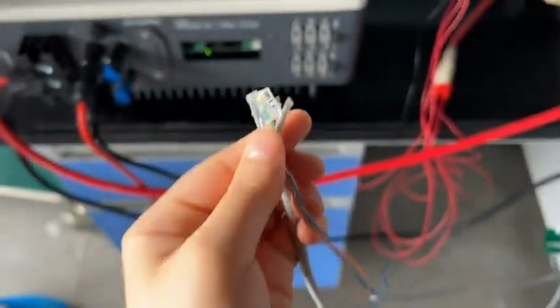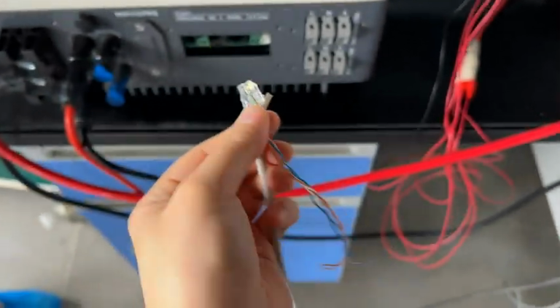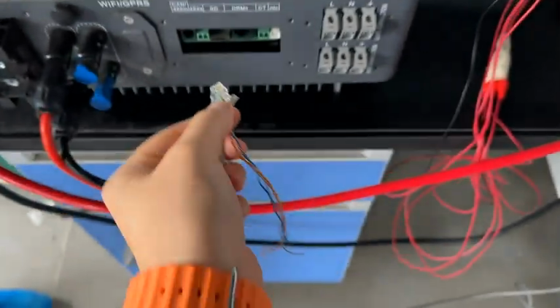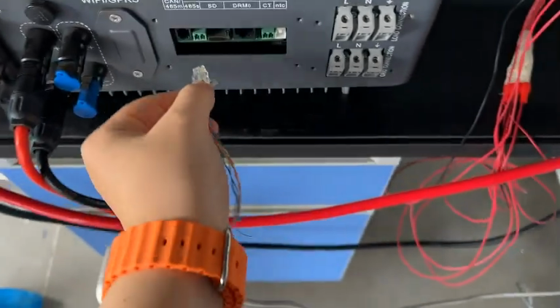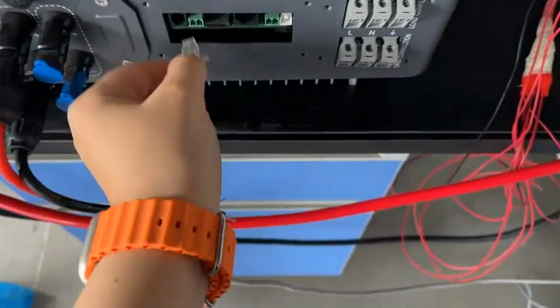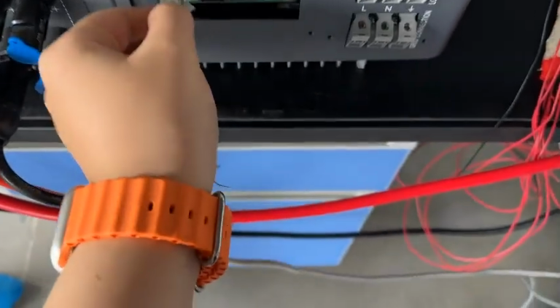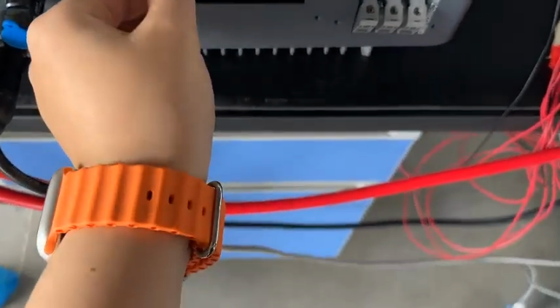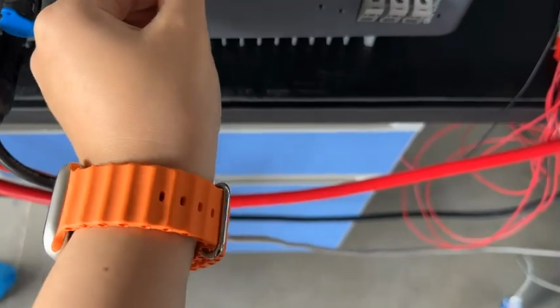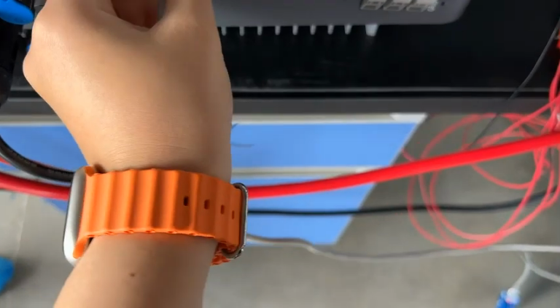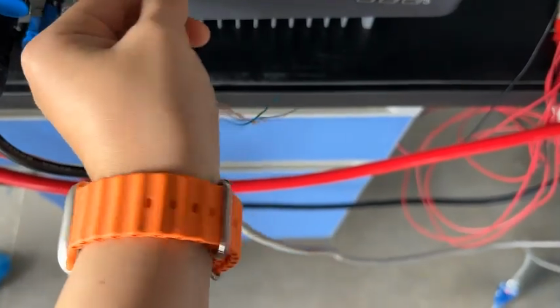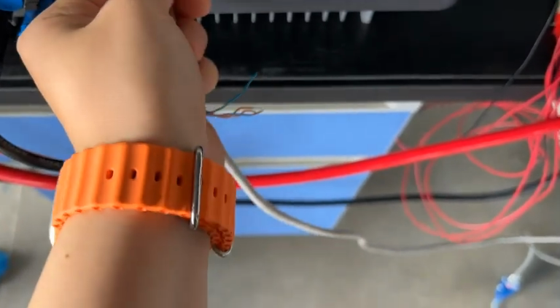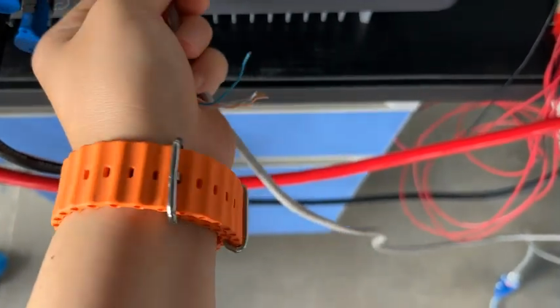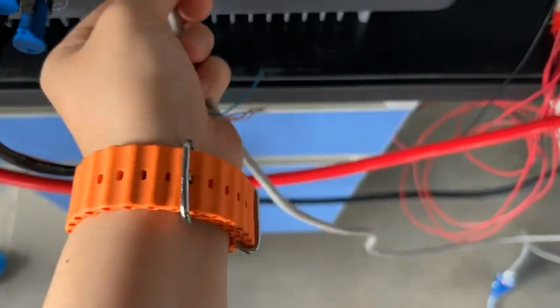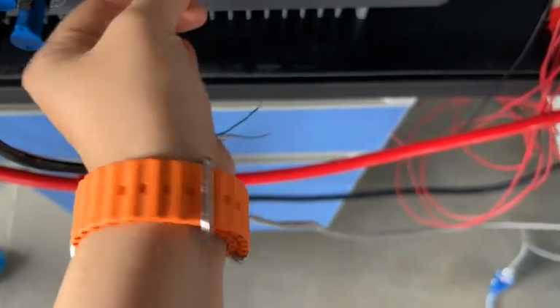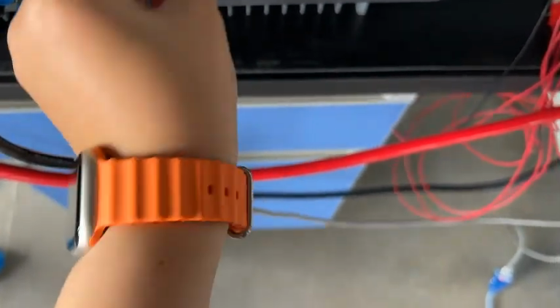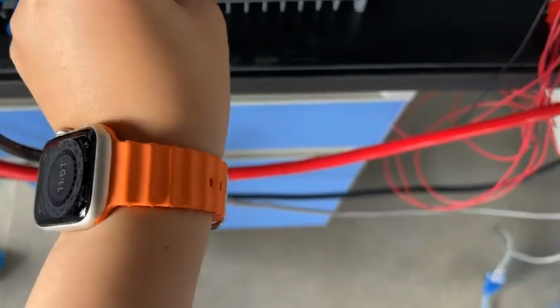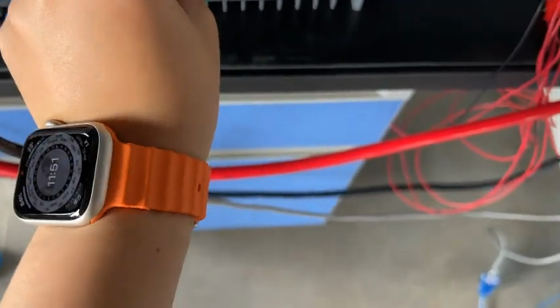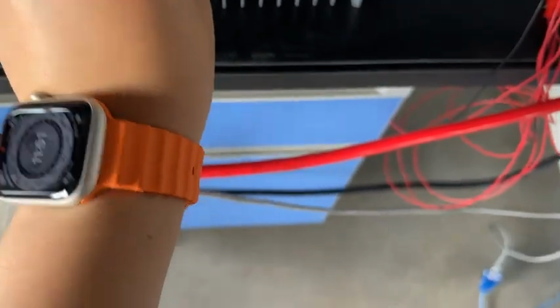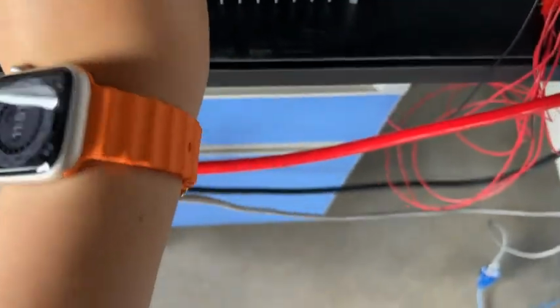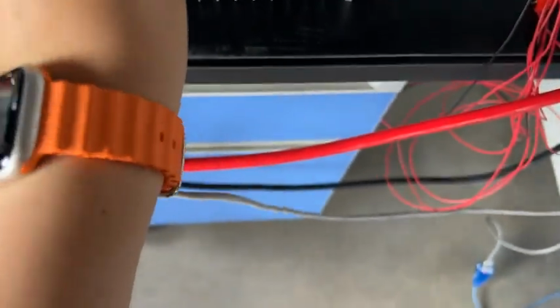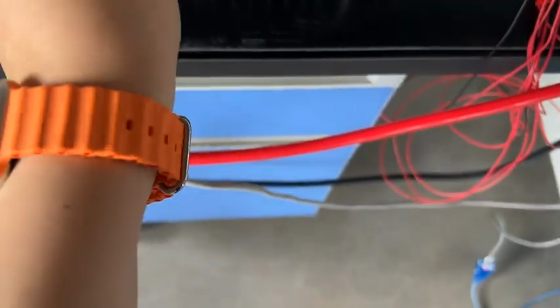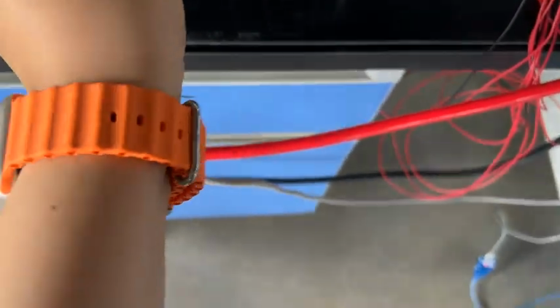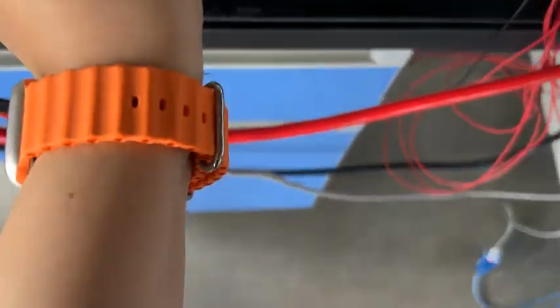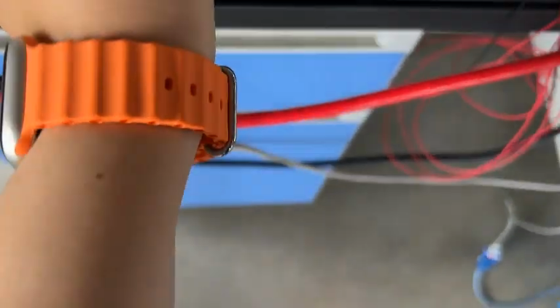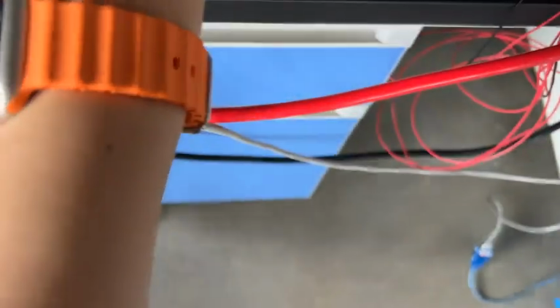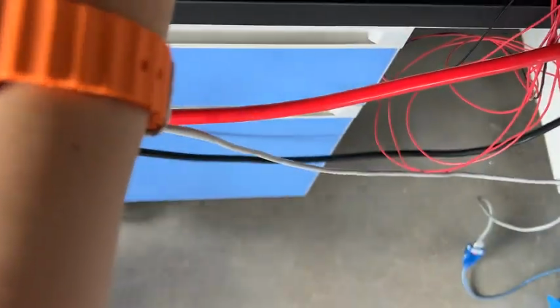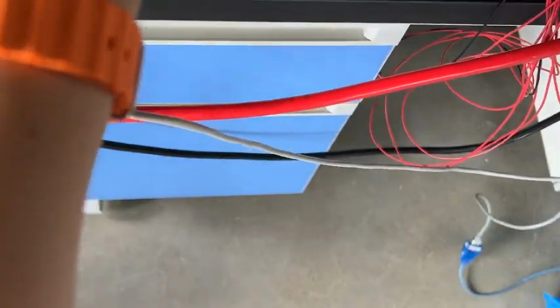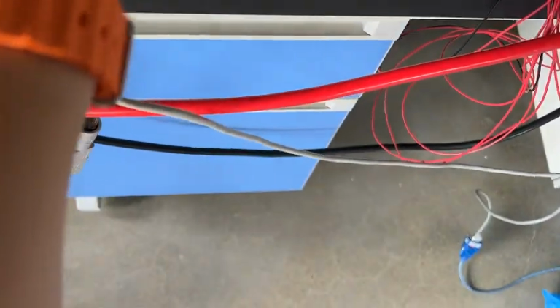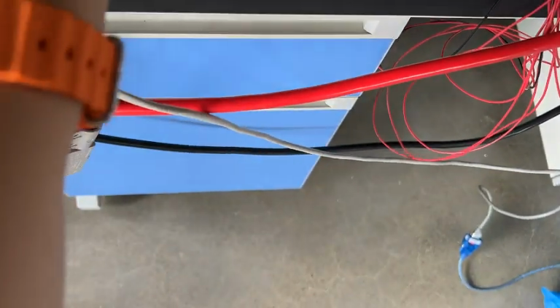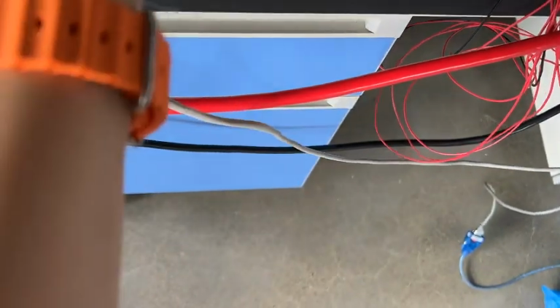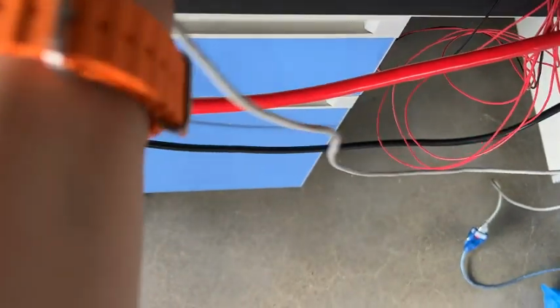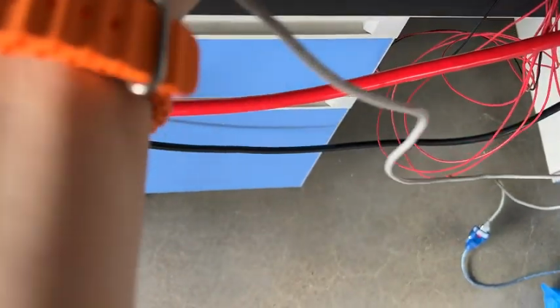Next, we plug the cable into the inverter and the battery pack CAN port.